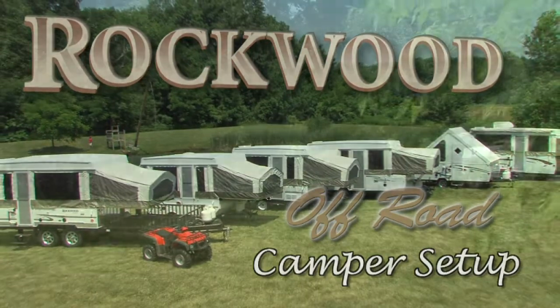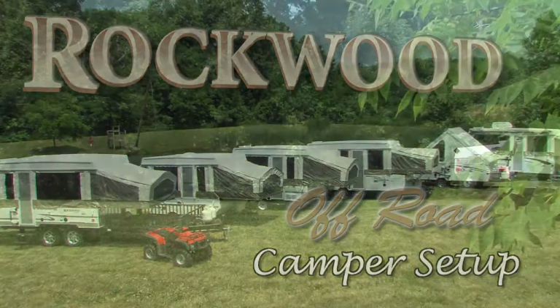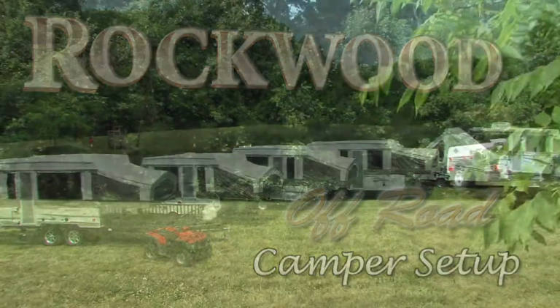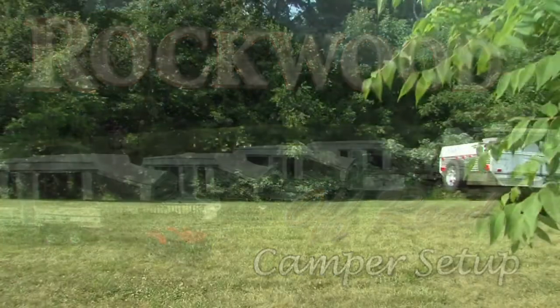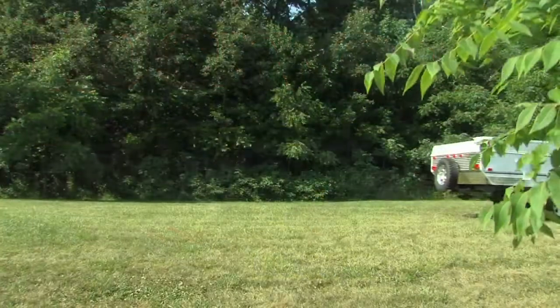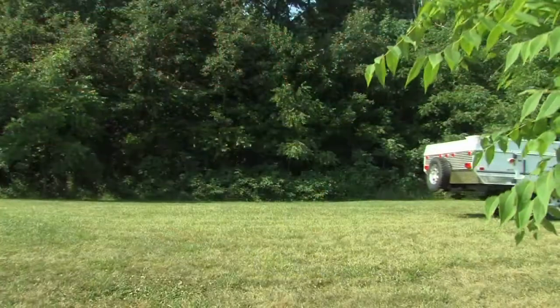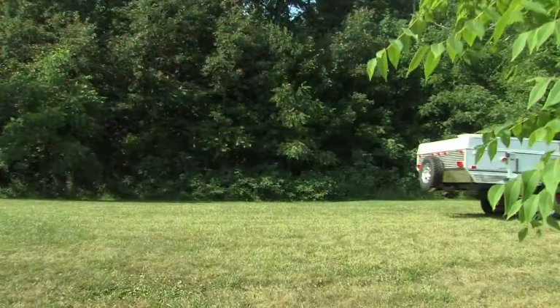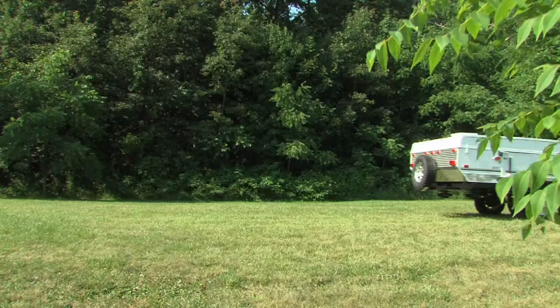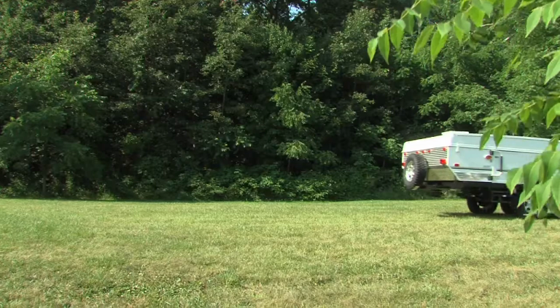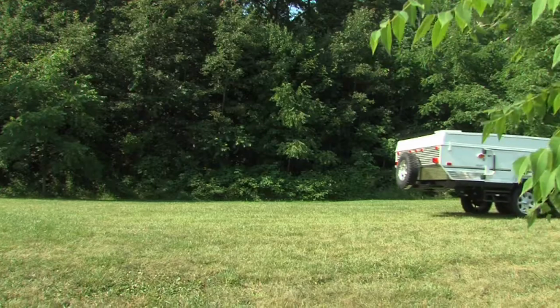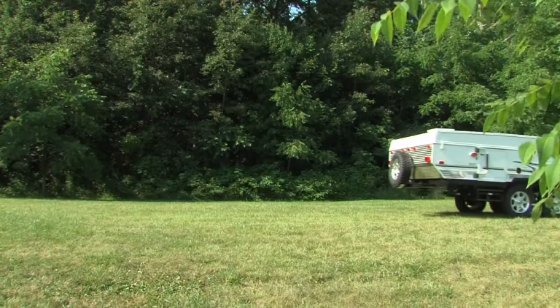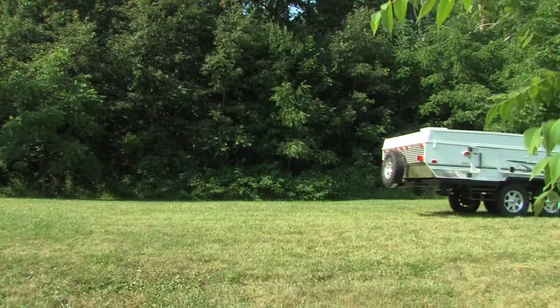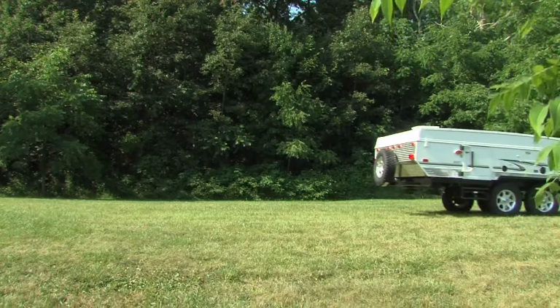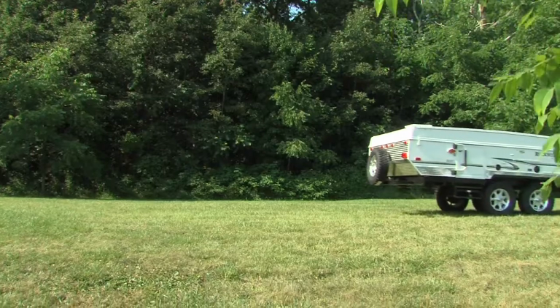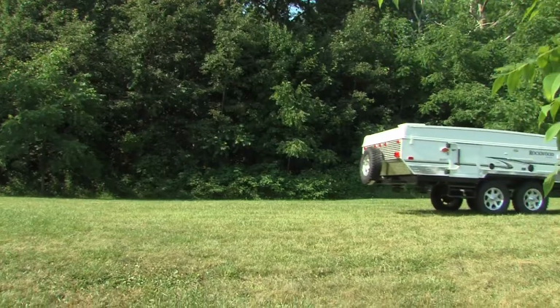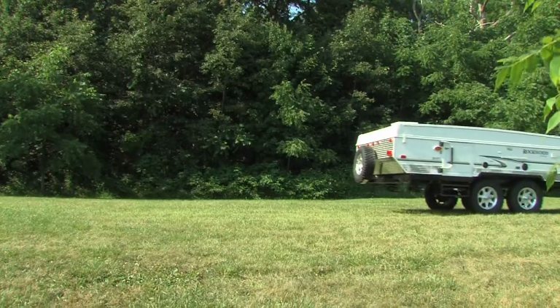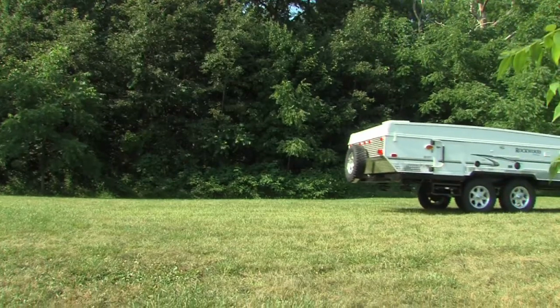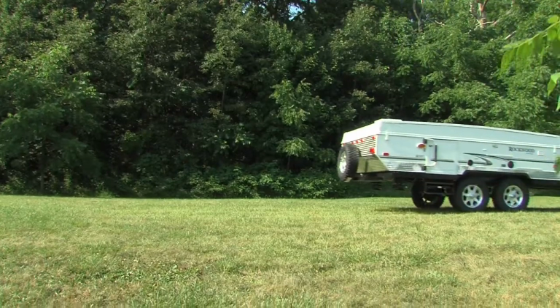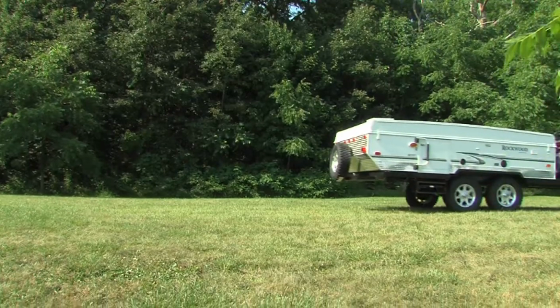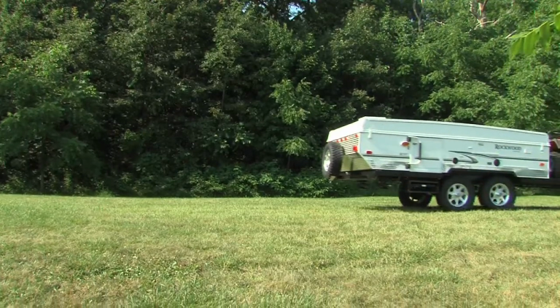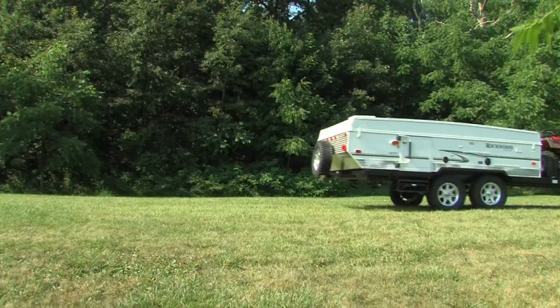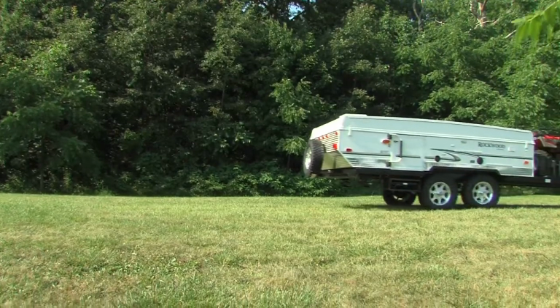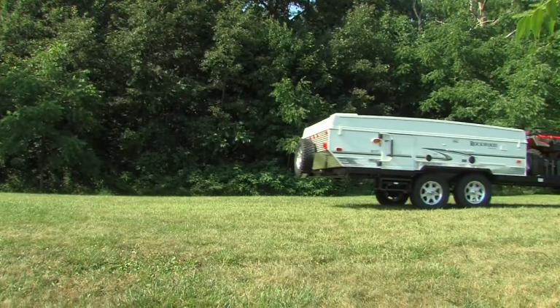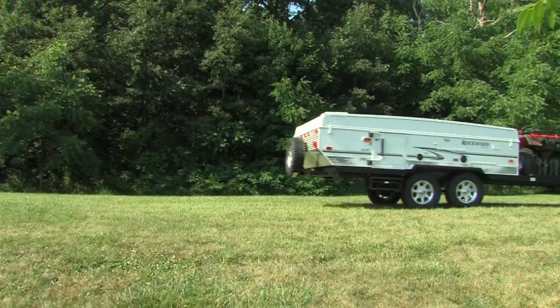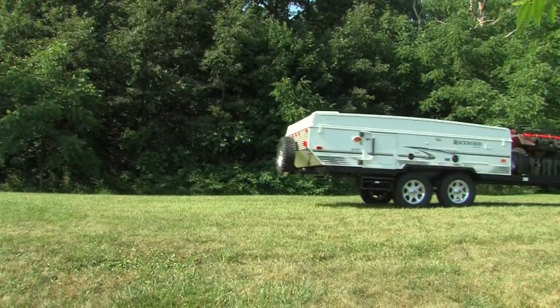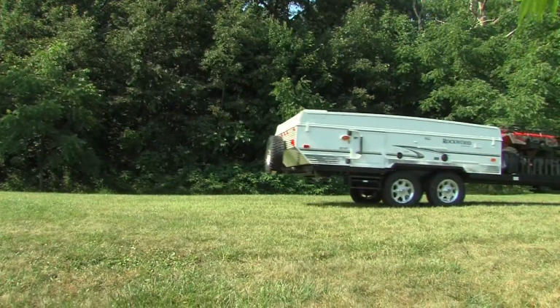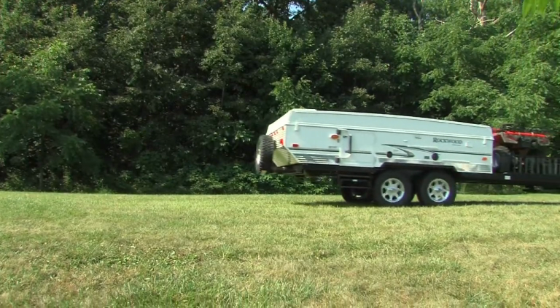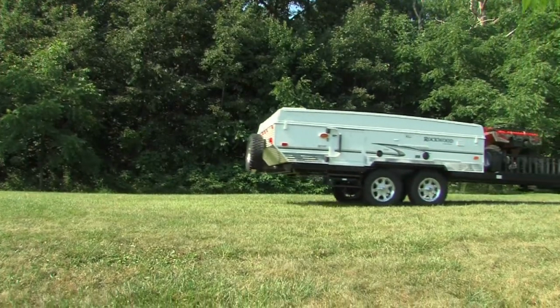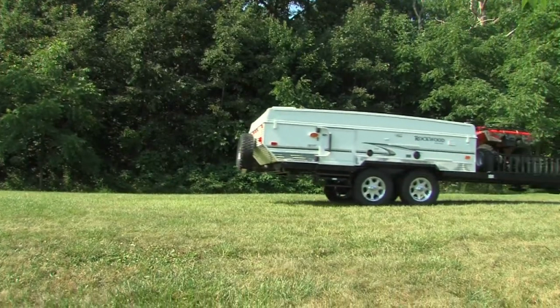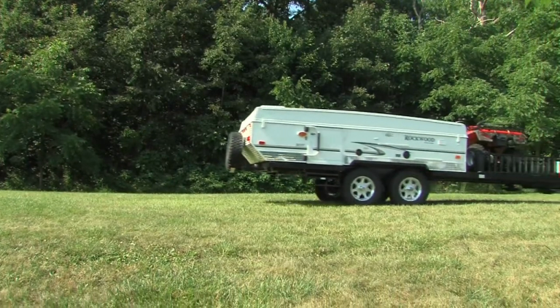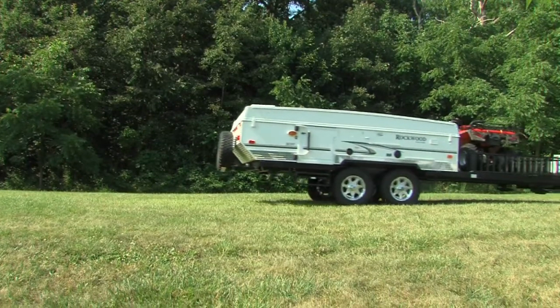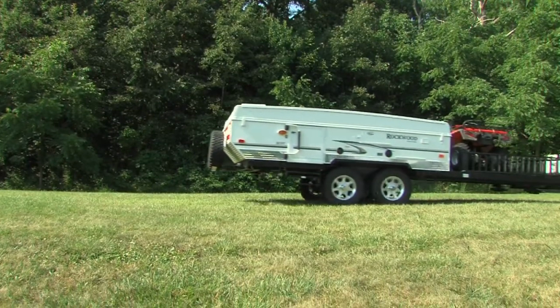Once you have selected your campsite, make sure you position your camping trailer on level ground.